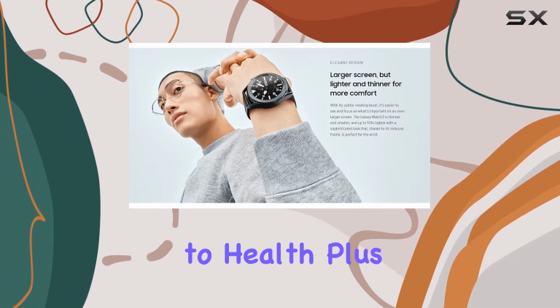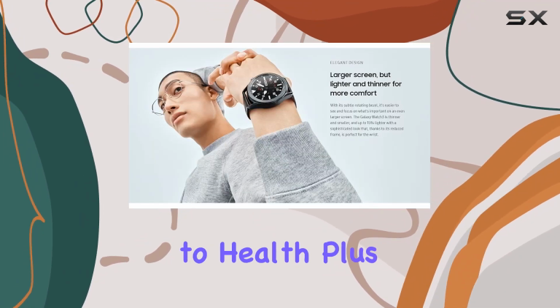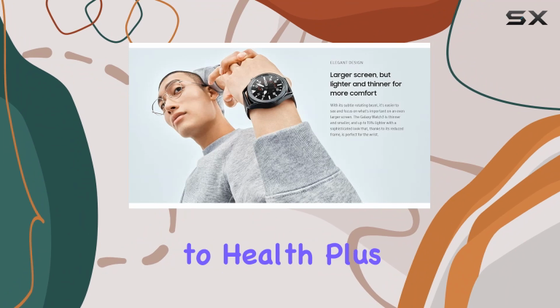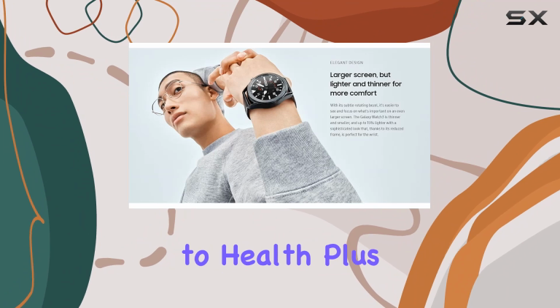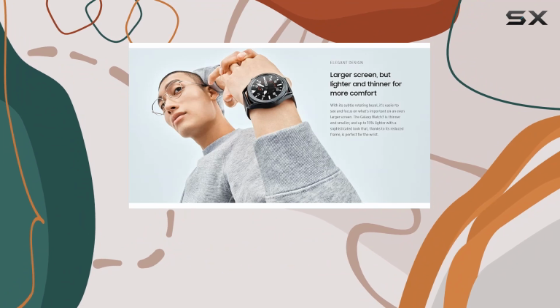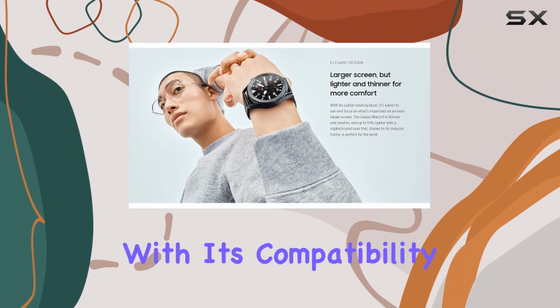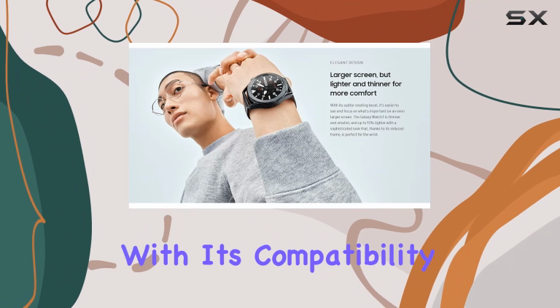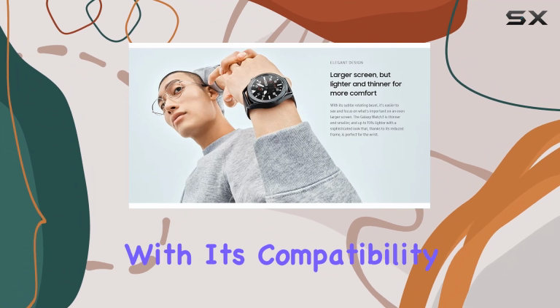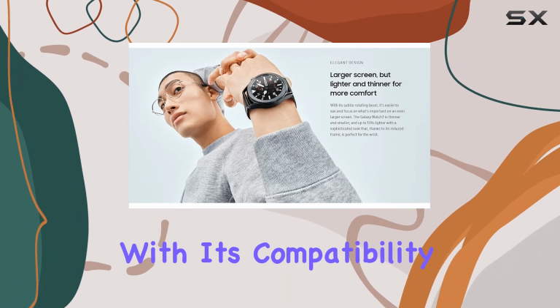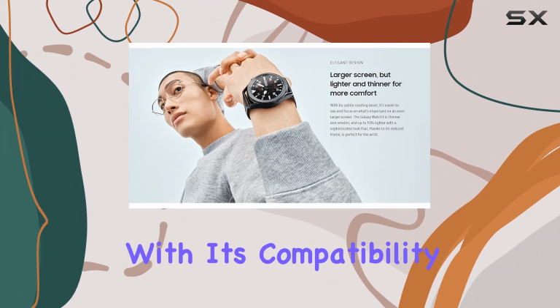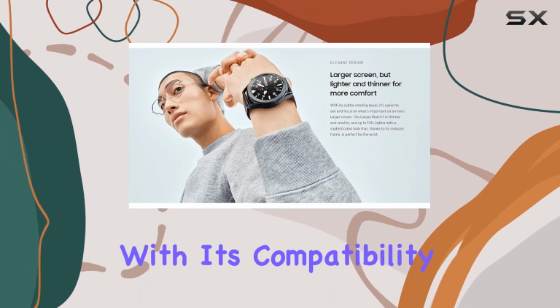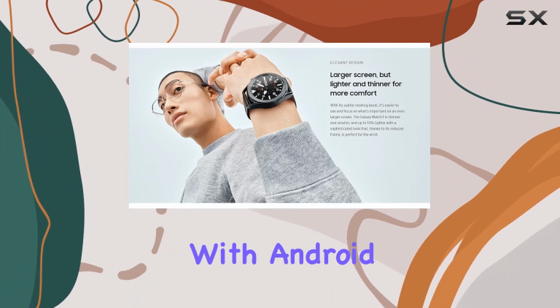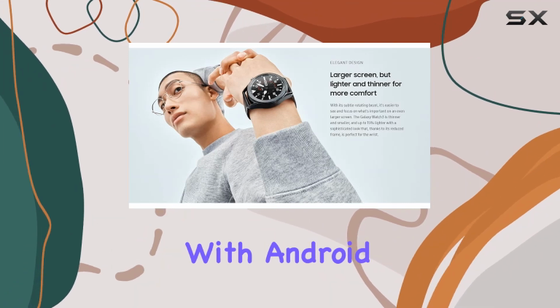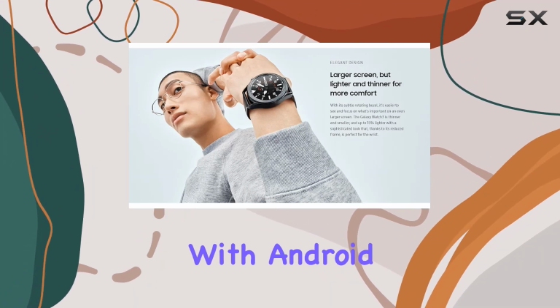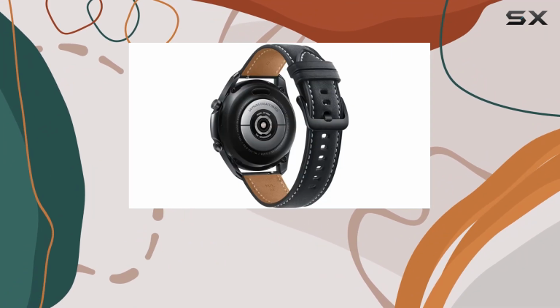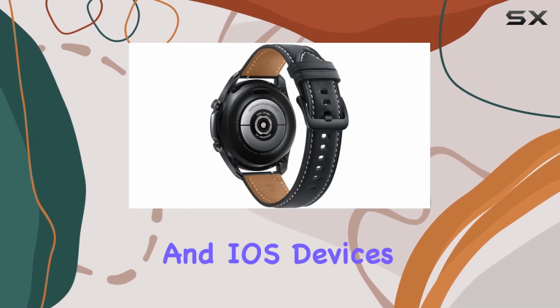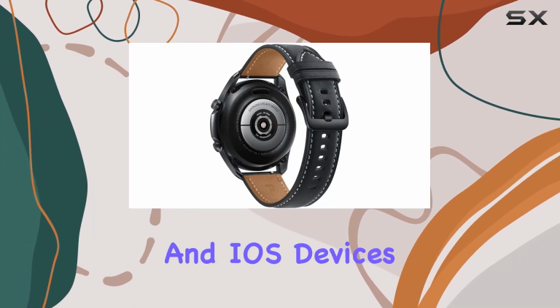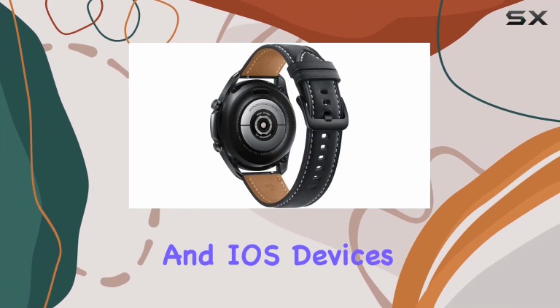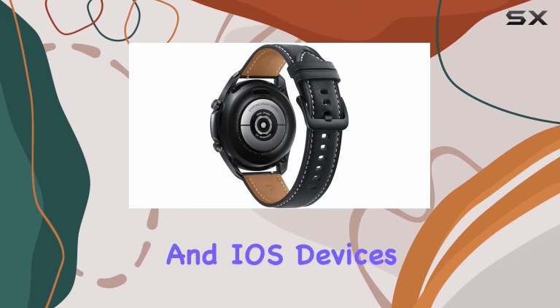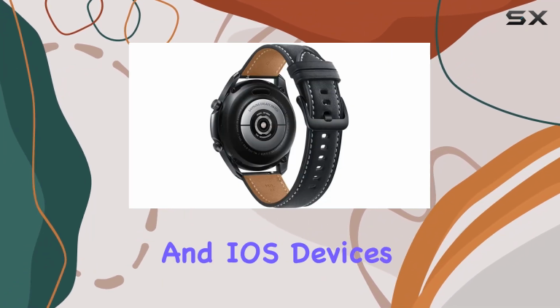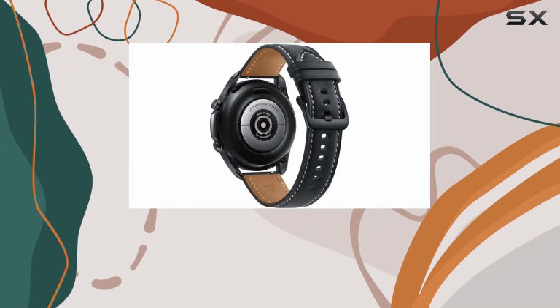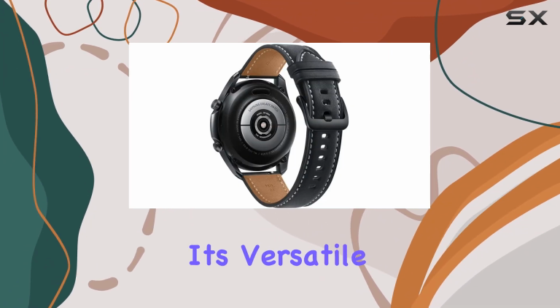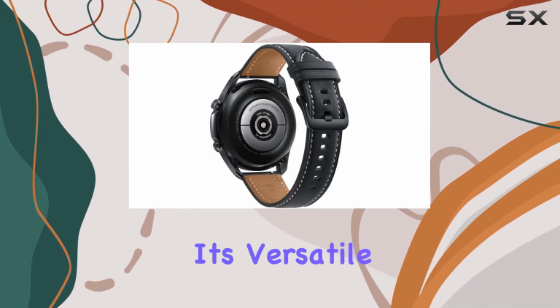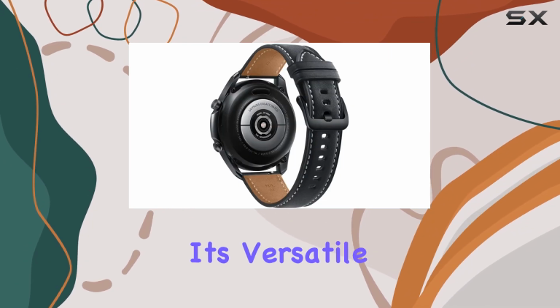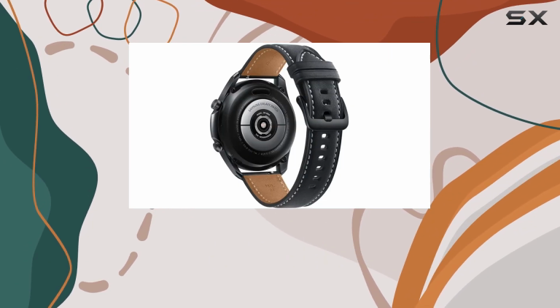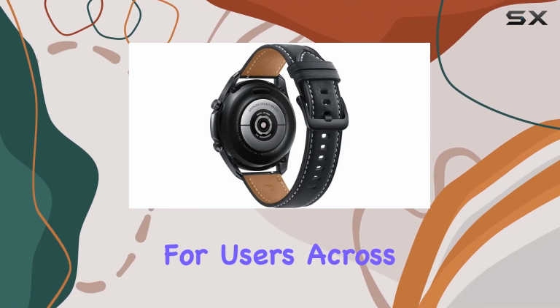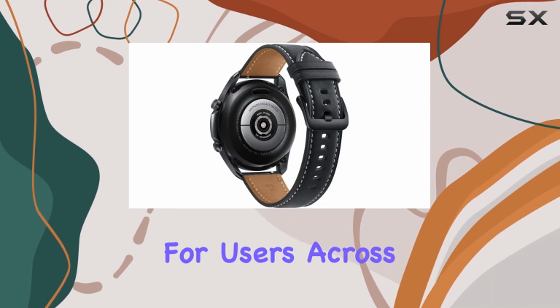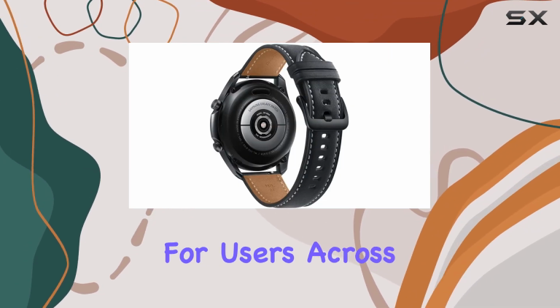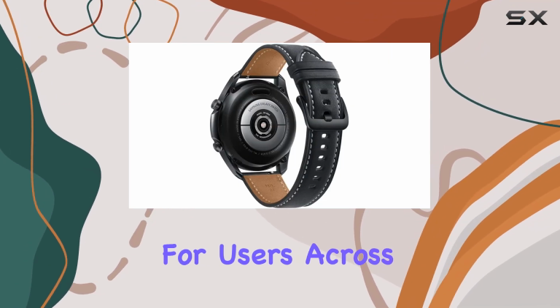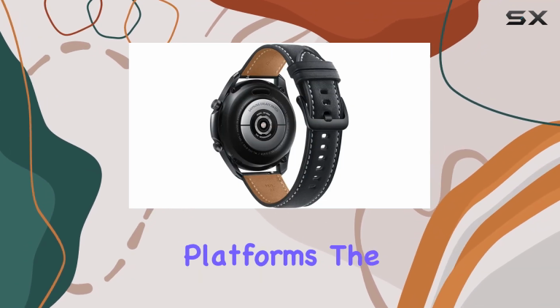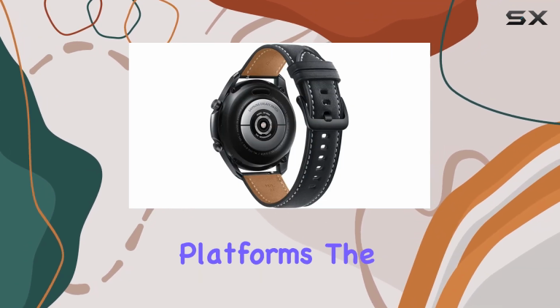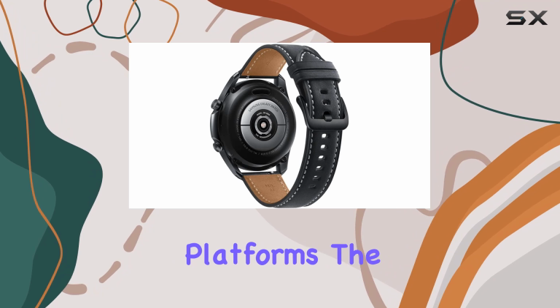With its compatibility with Android and iOS devices, it's versatile for users across platforms.